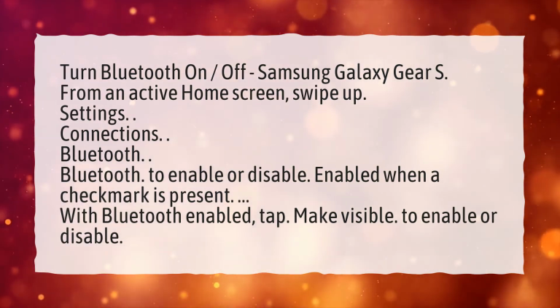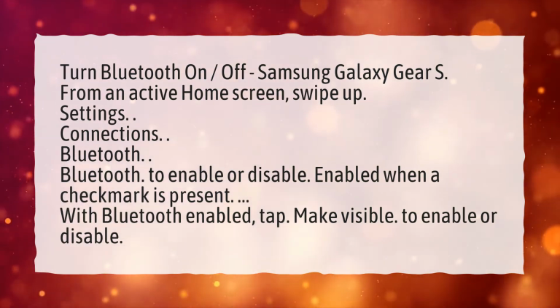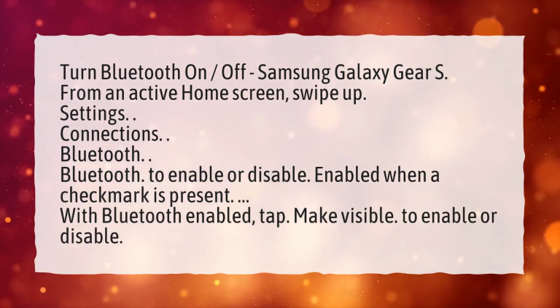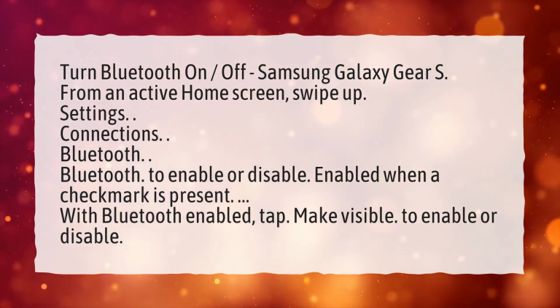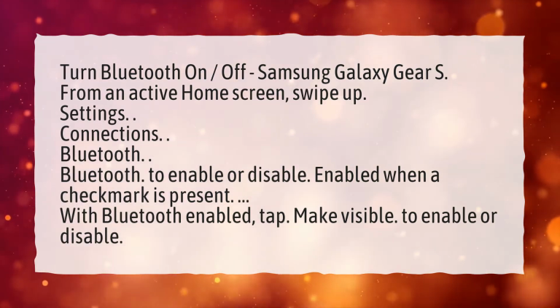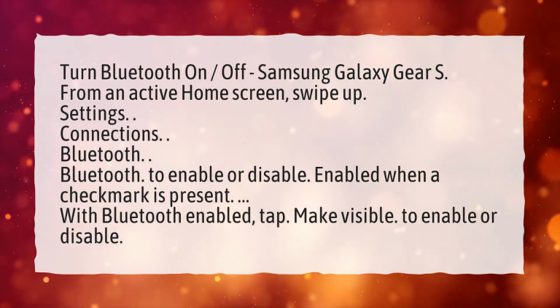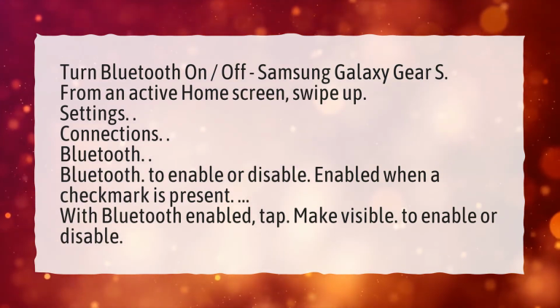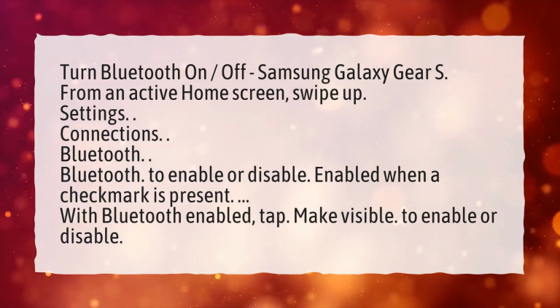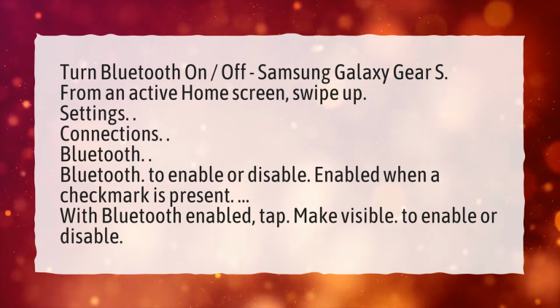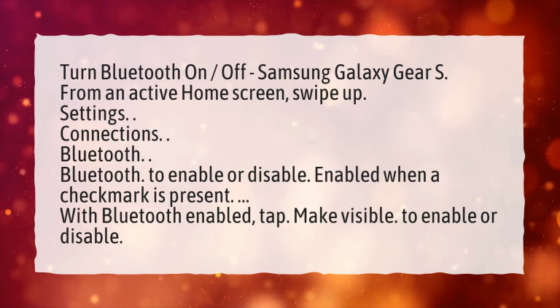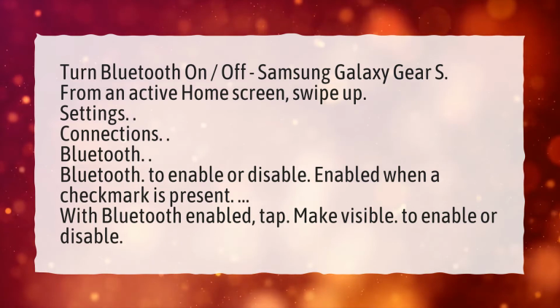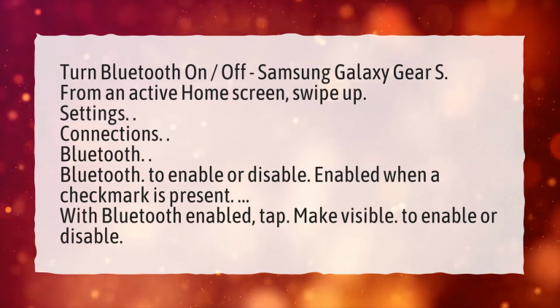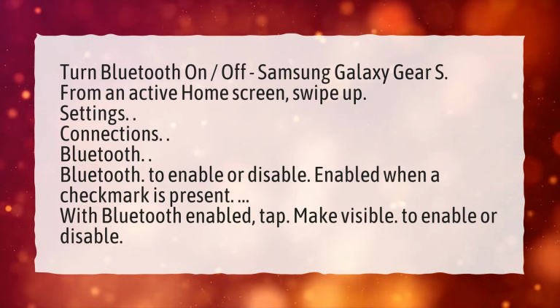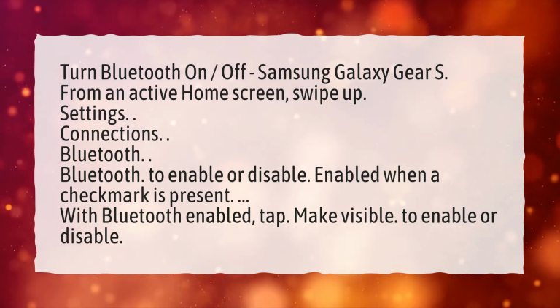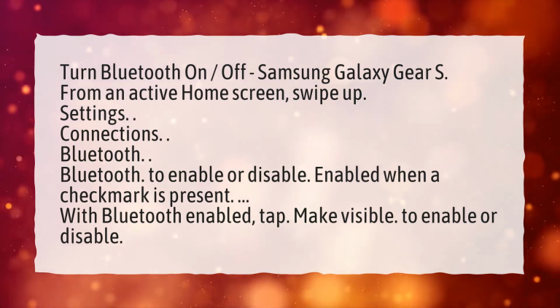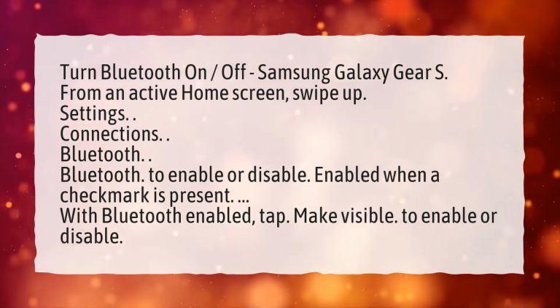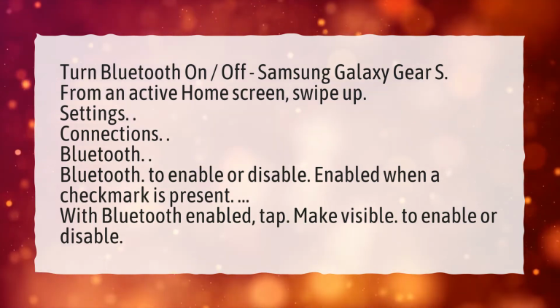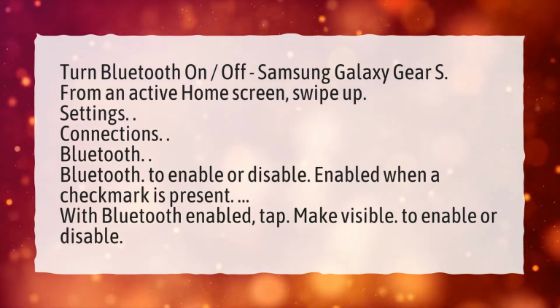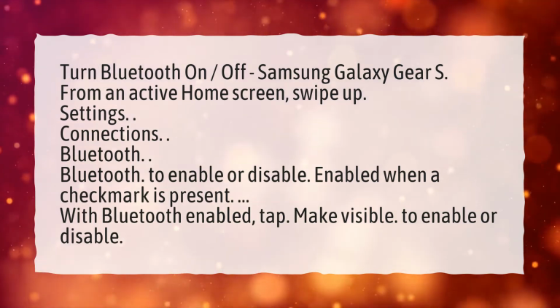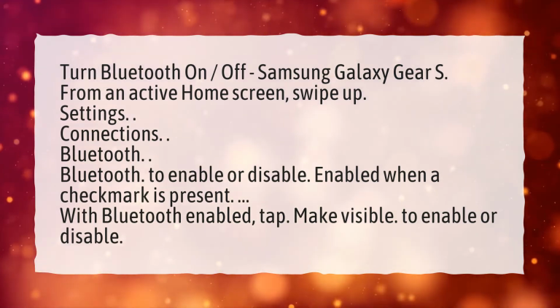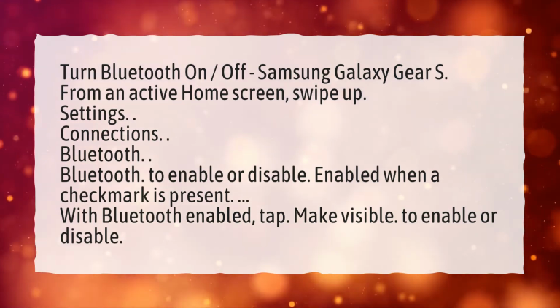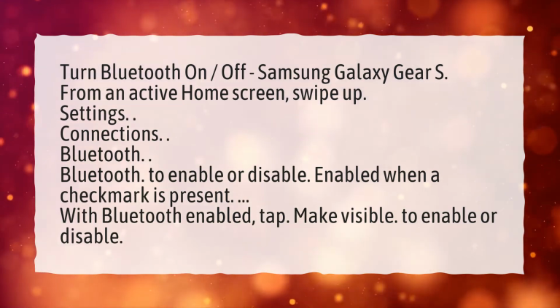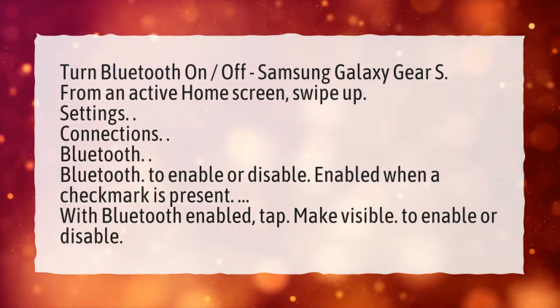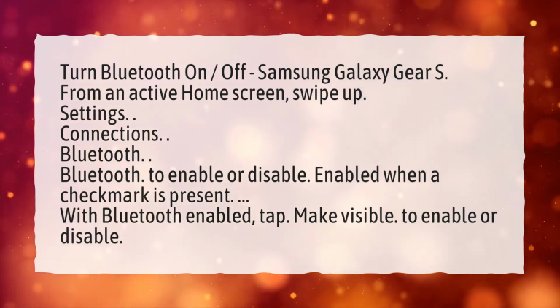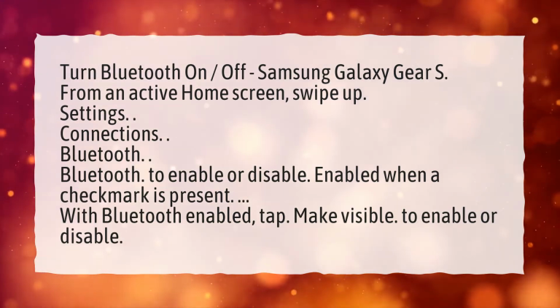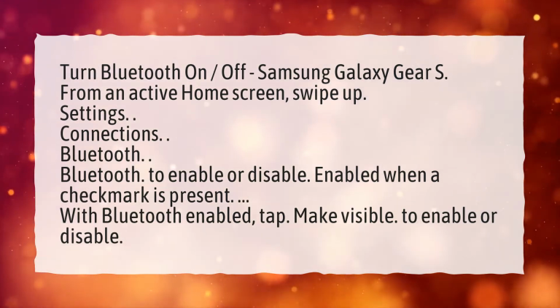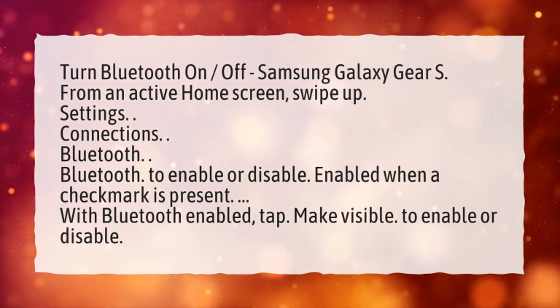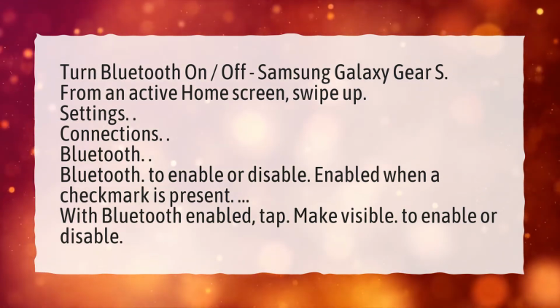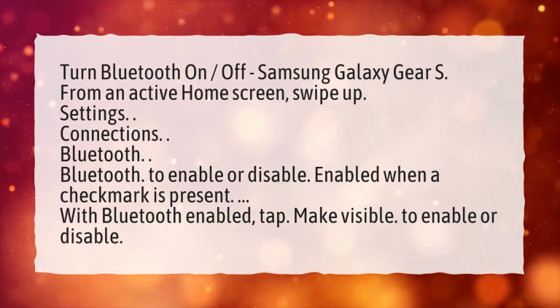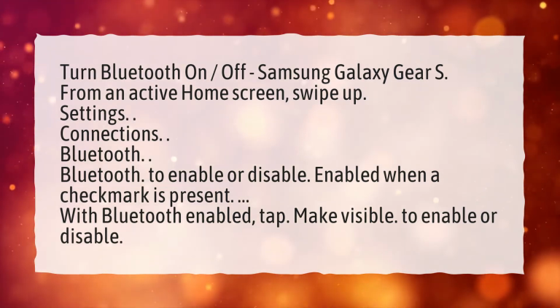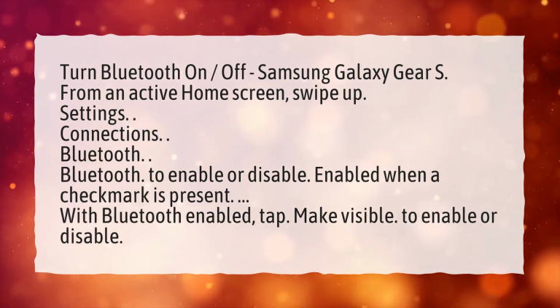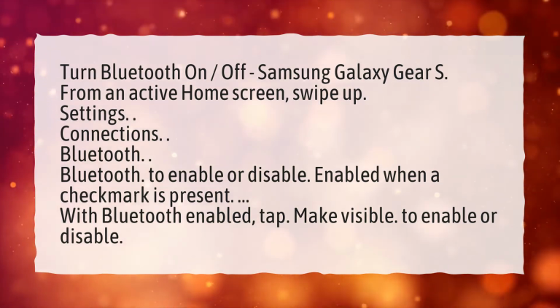With Bluetooth enabled, tap Make Visible to enable or disable discoverability.